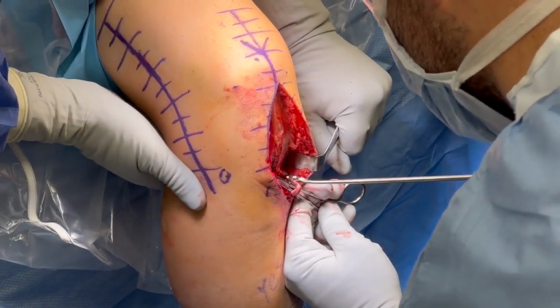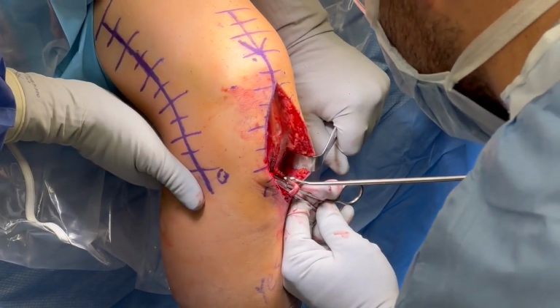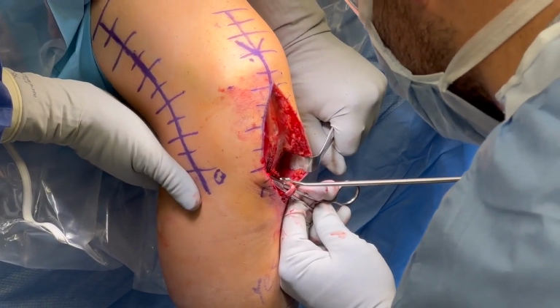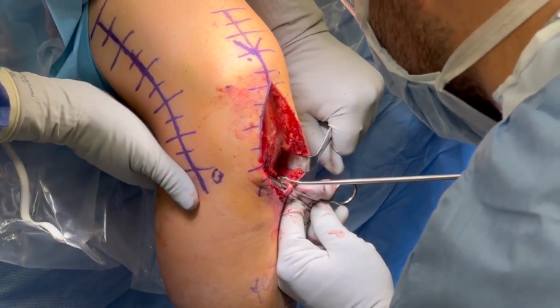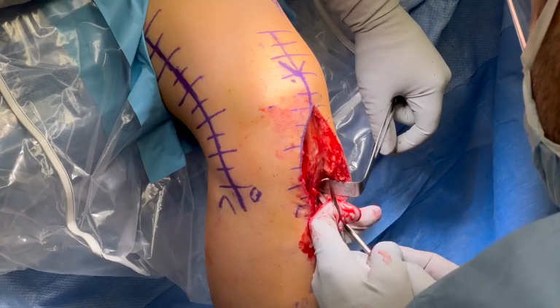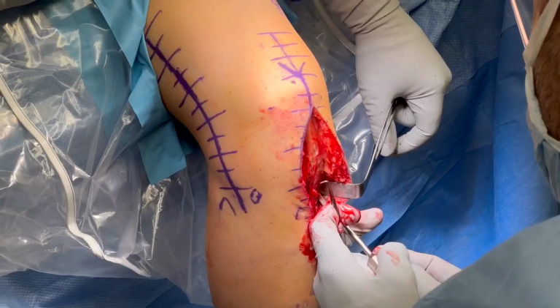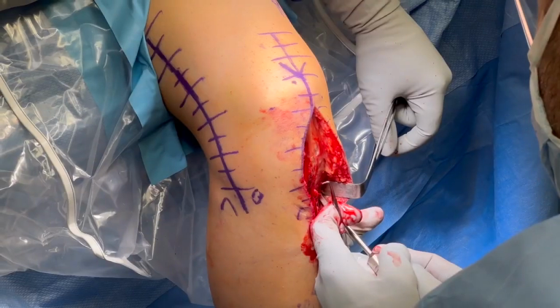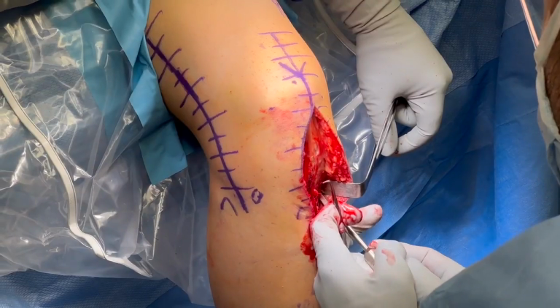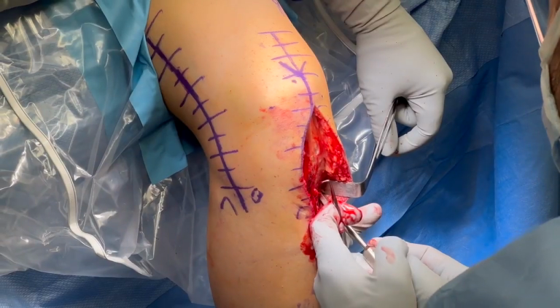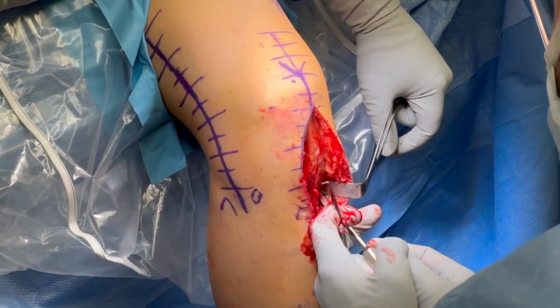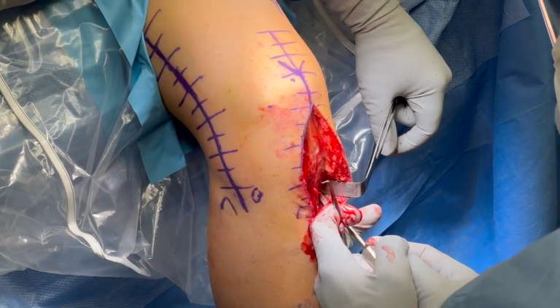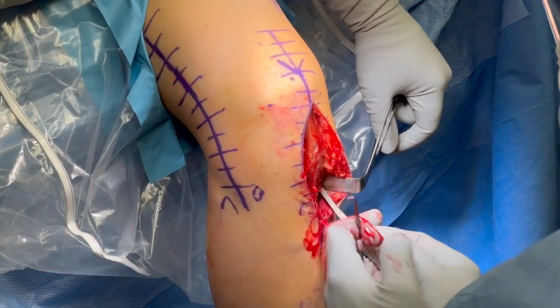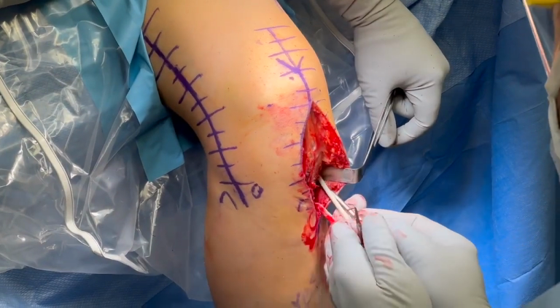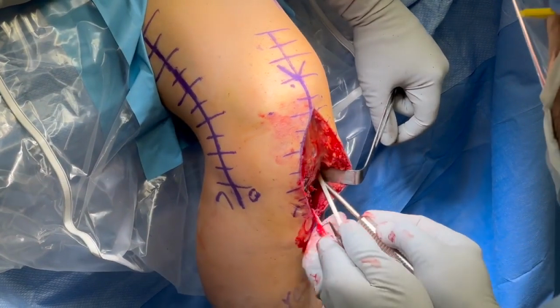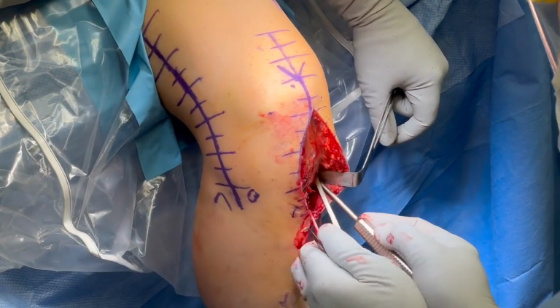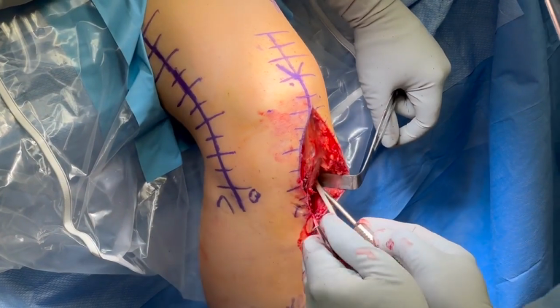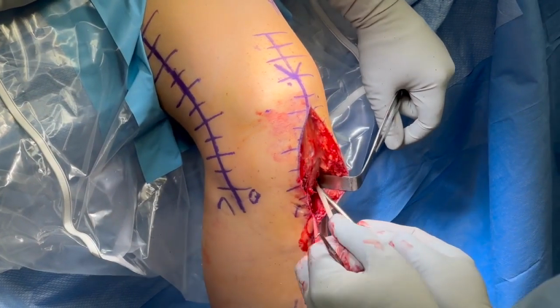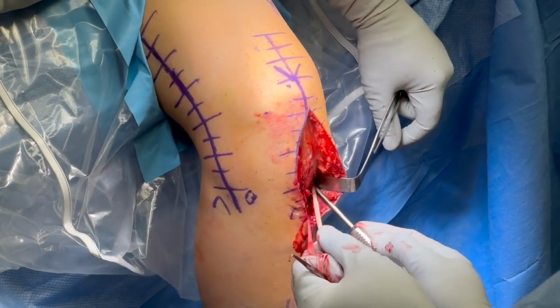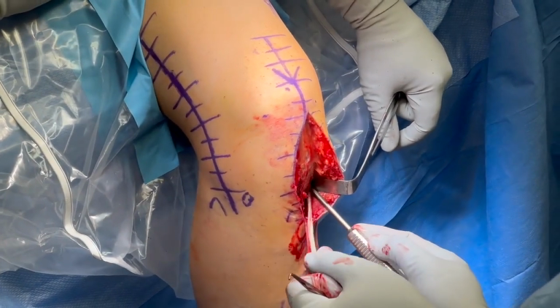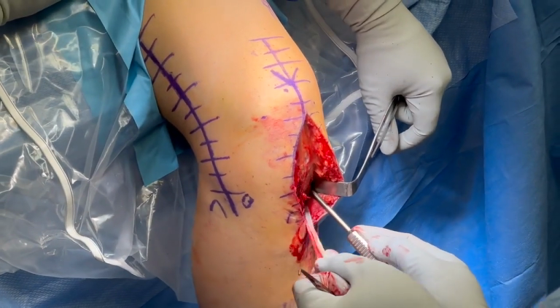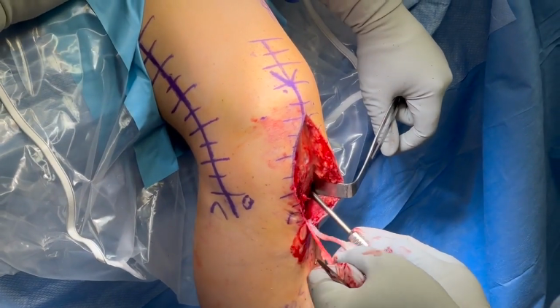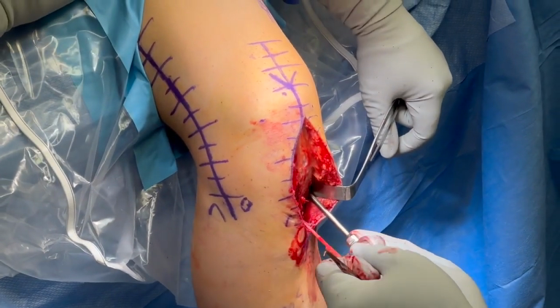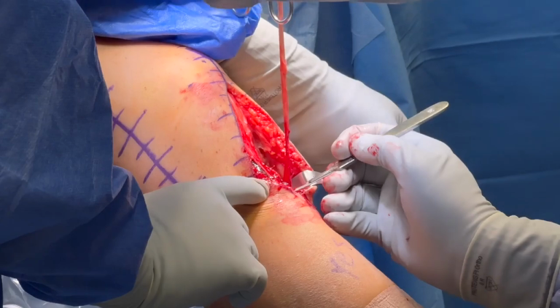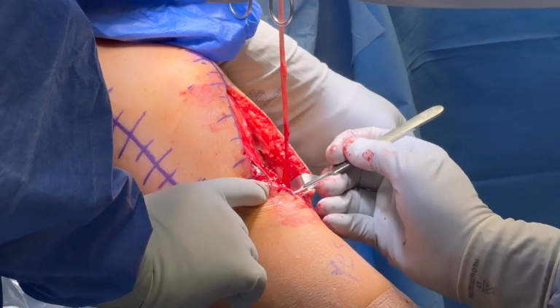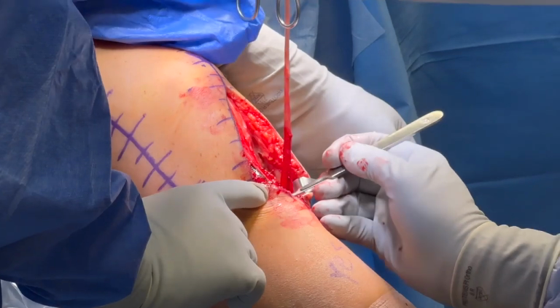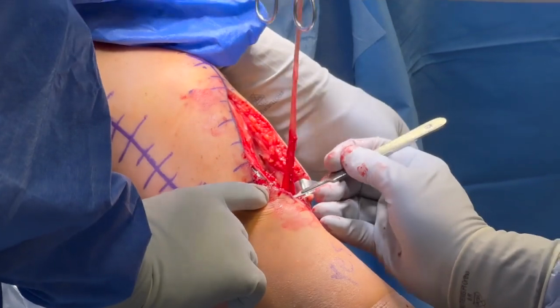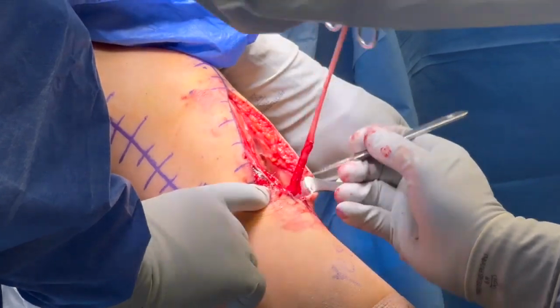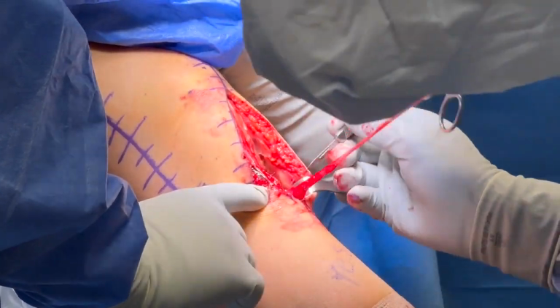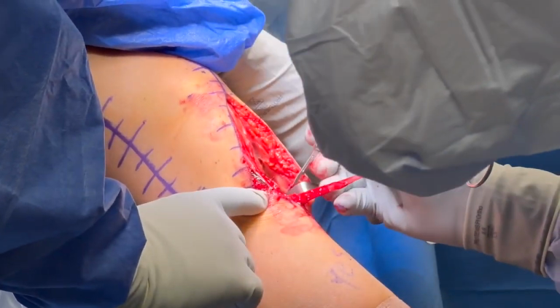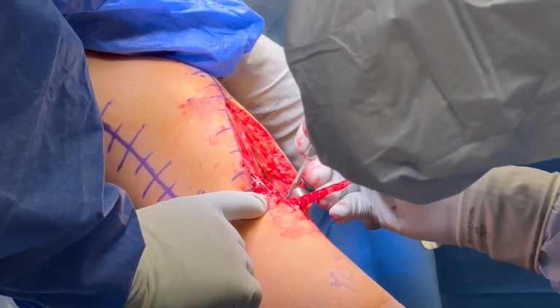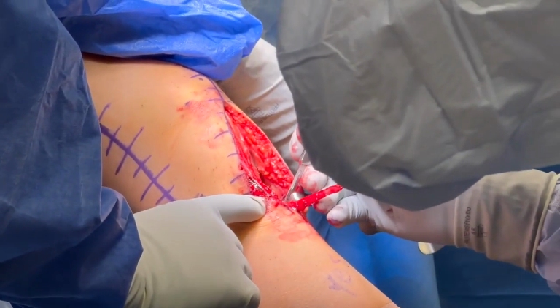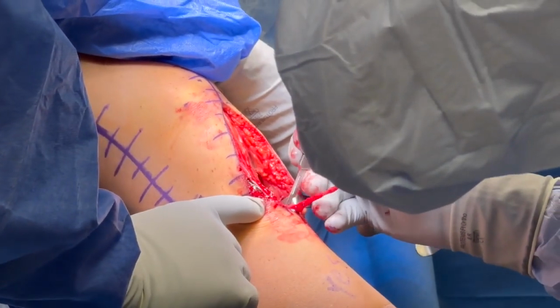Using an open hamstring harvester, the semitendinosus autograft is harvested proximally and then dissected off the tibia distally.